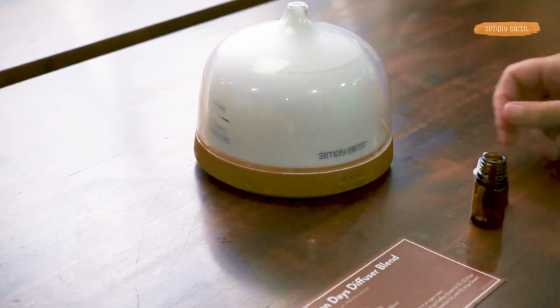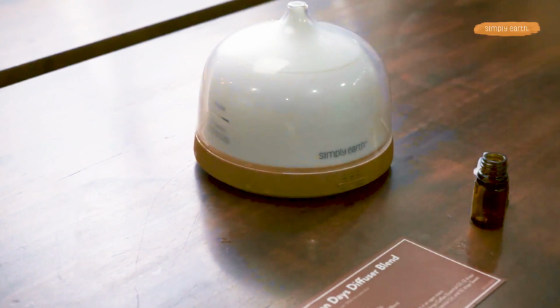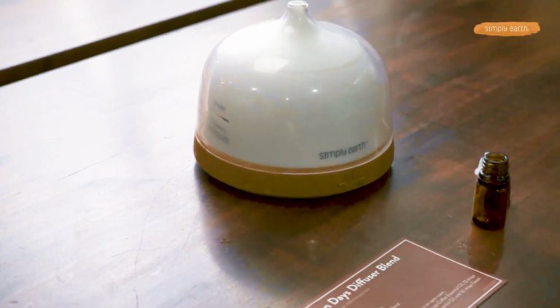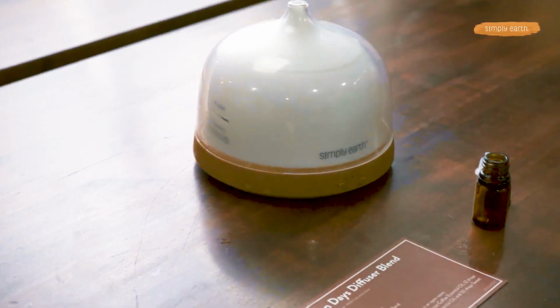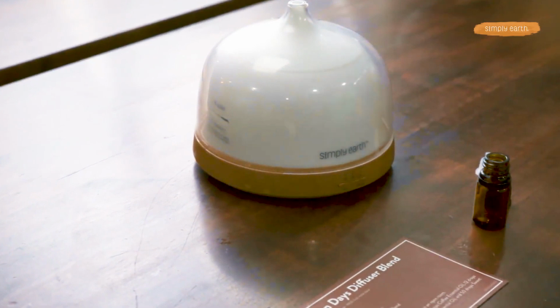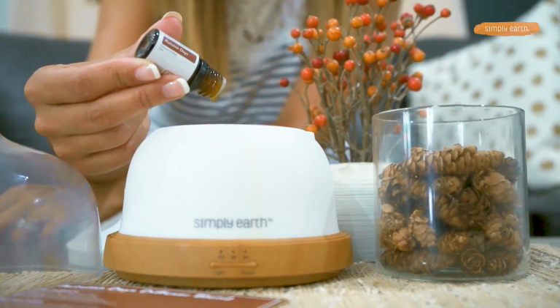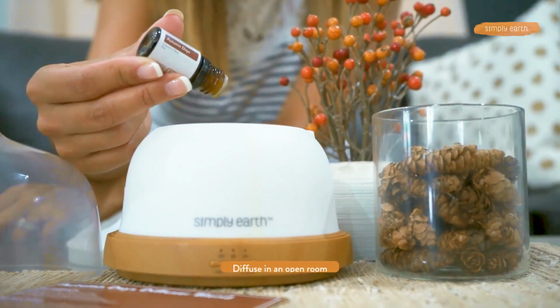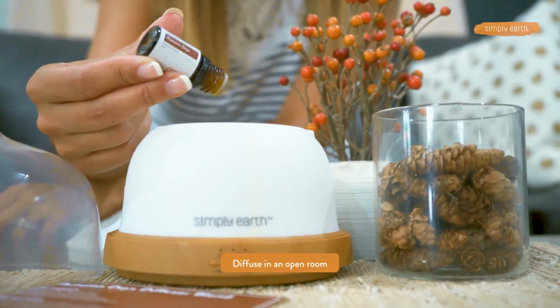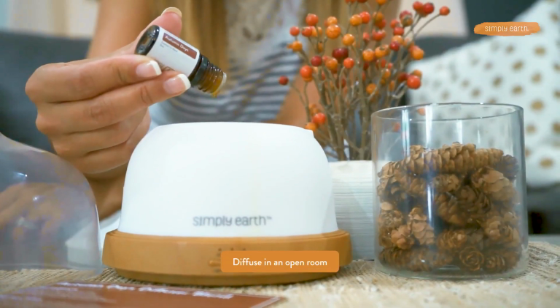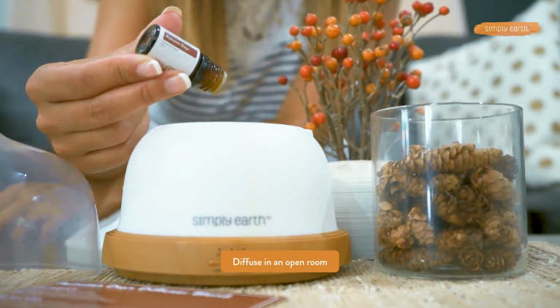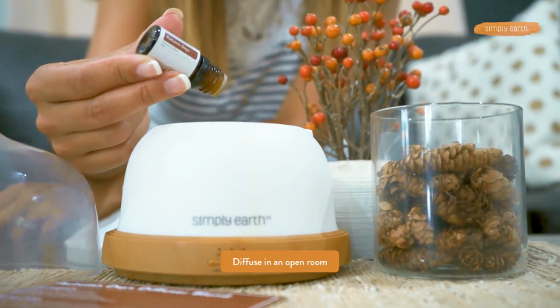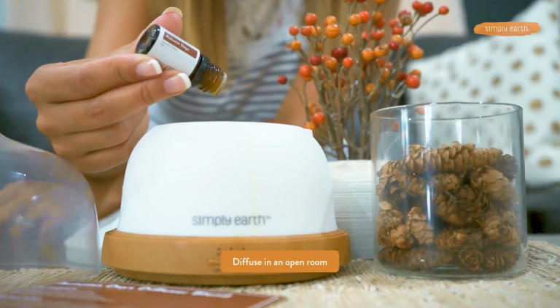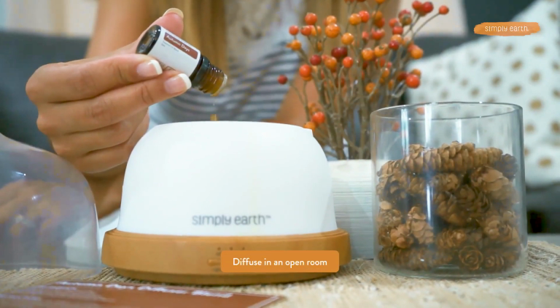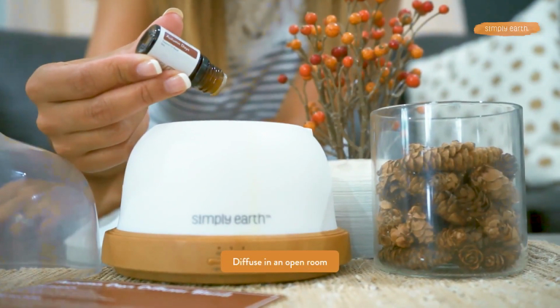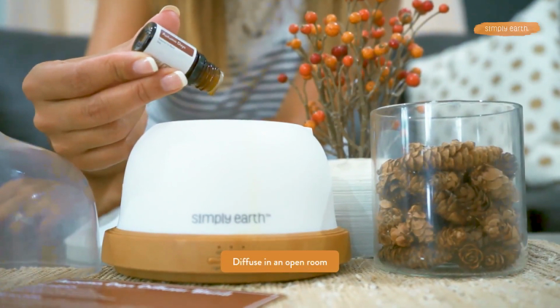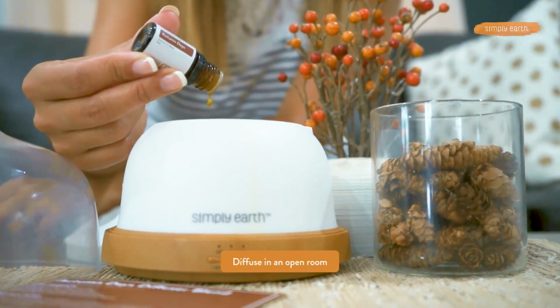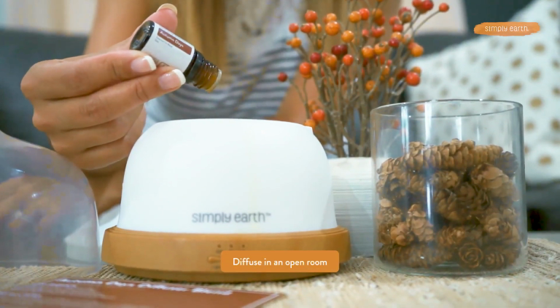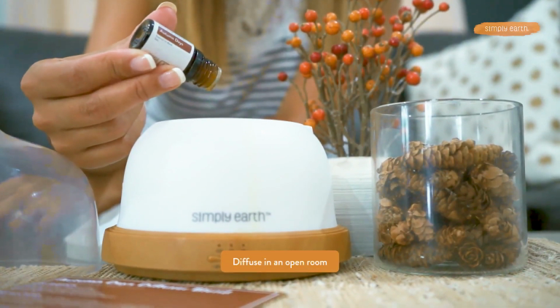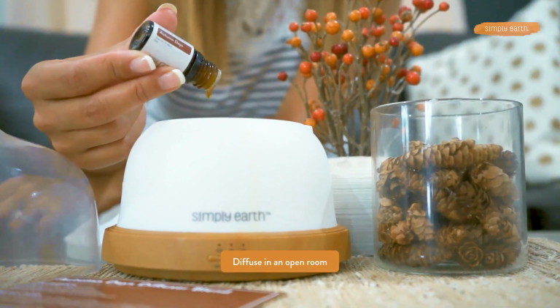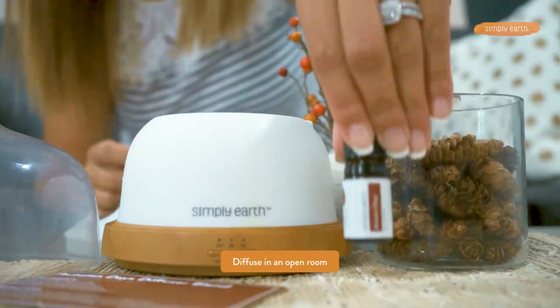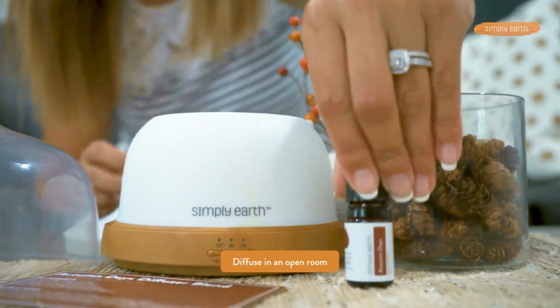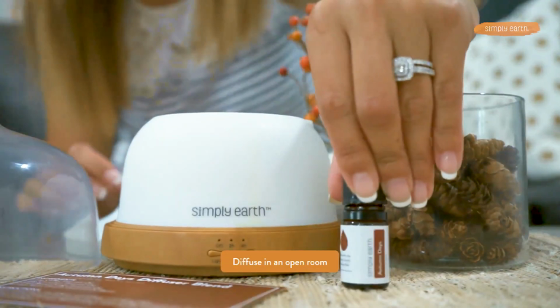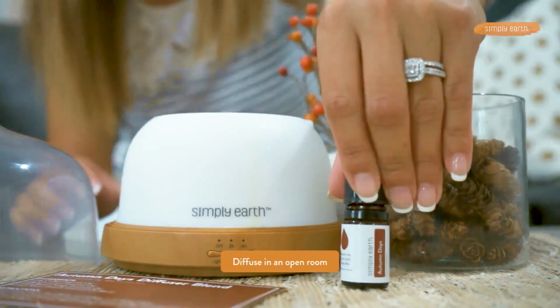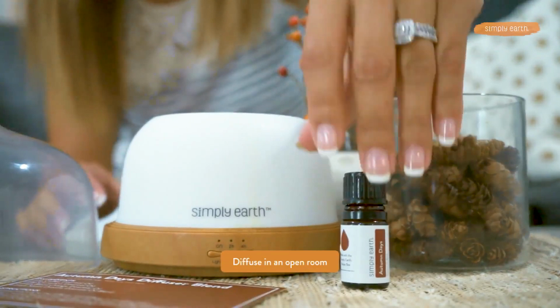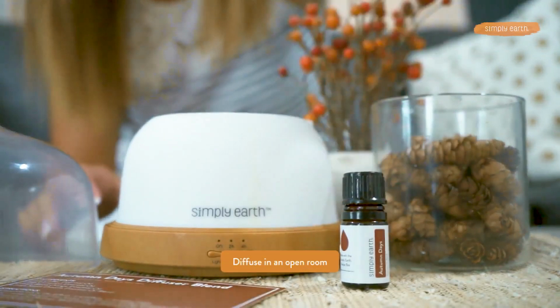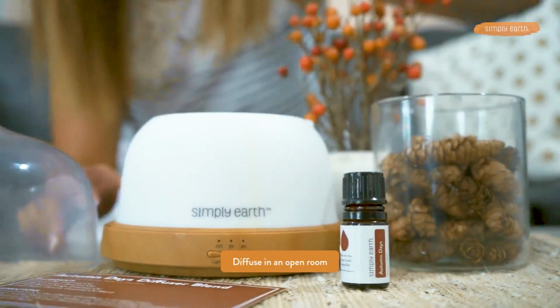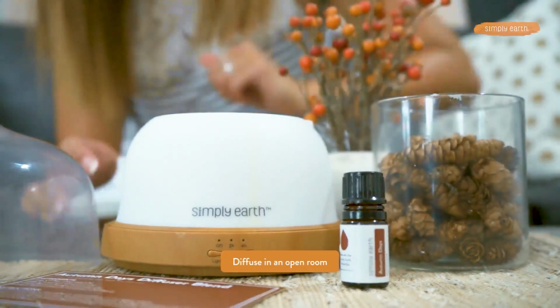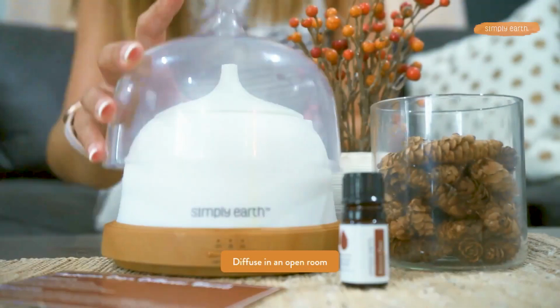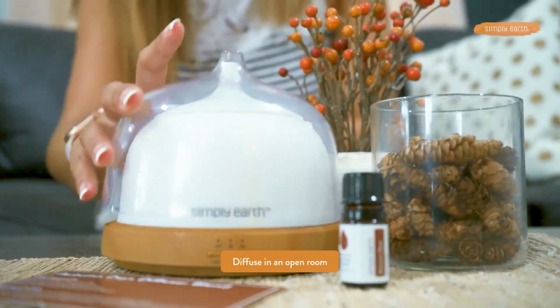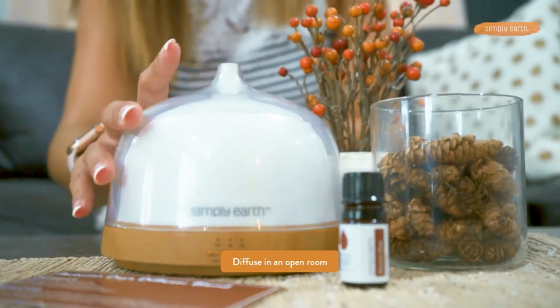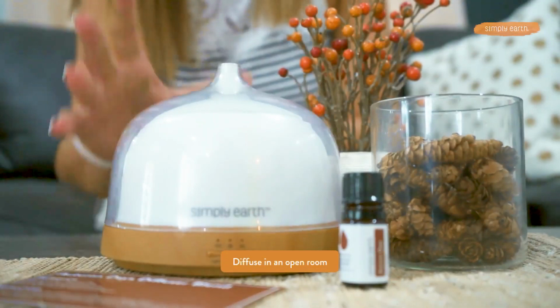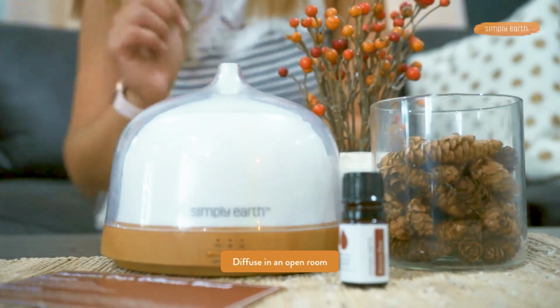Tap on, plug it in, and... it smells amazing.